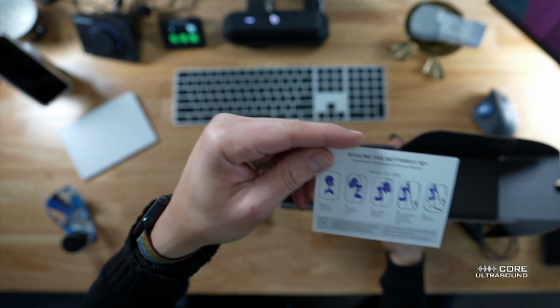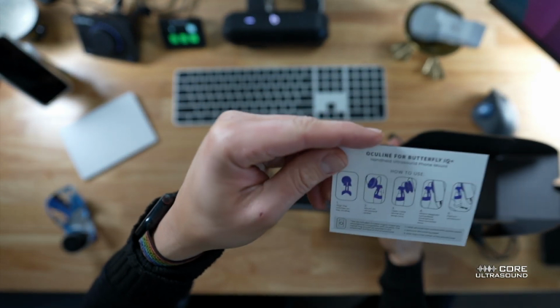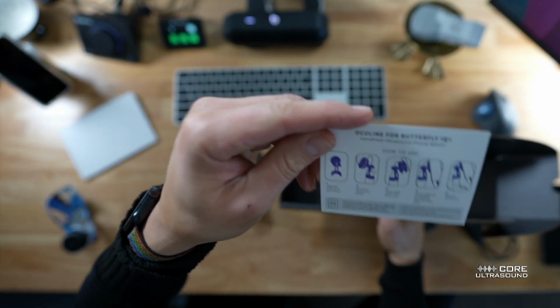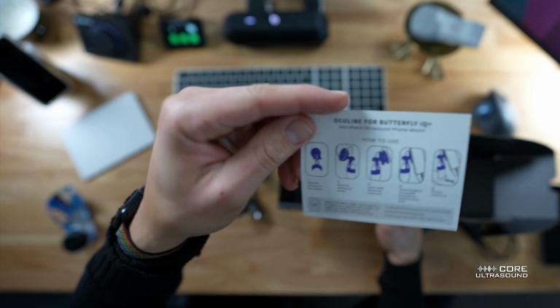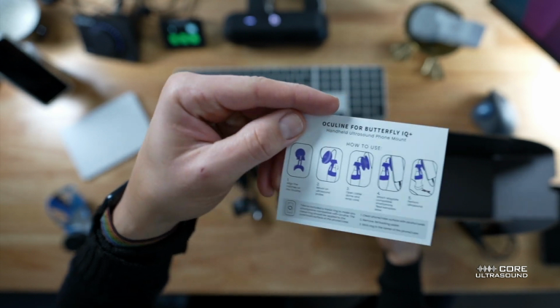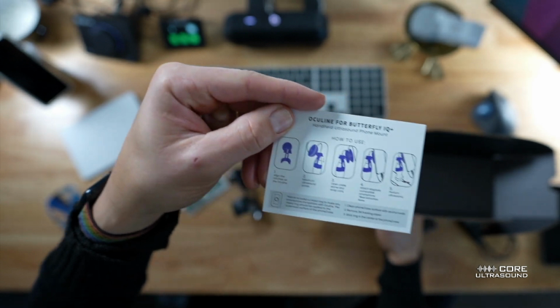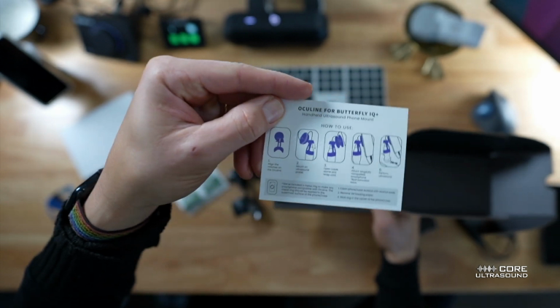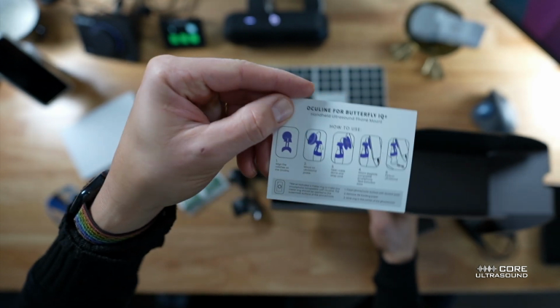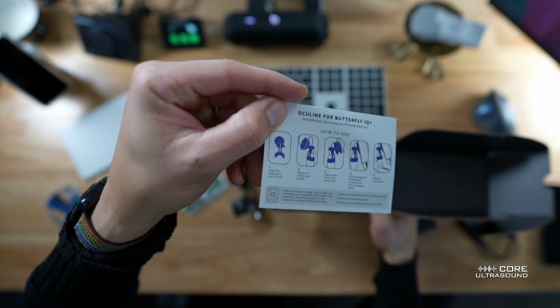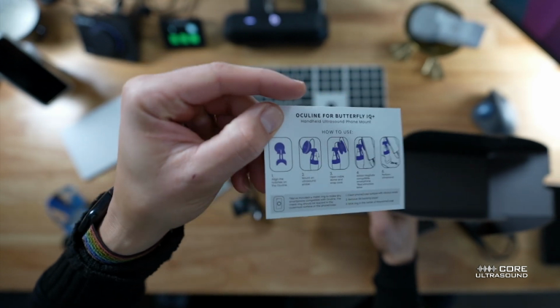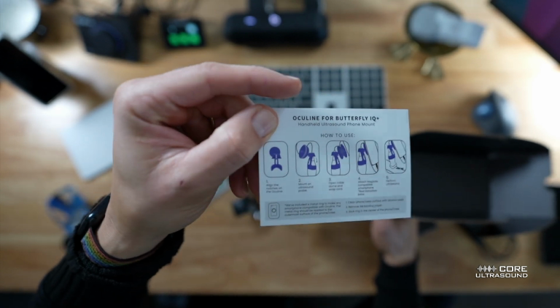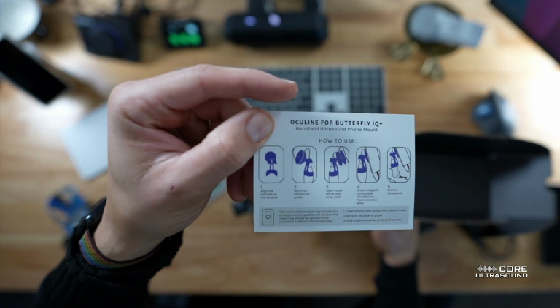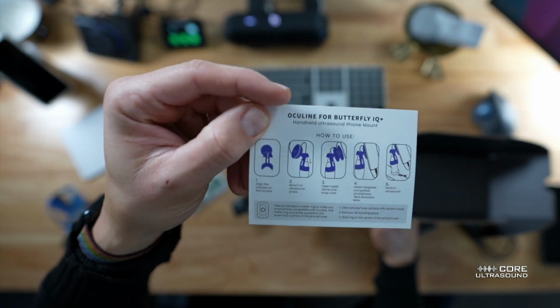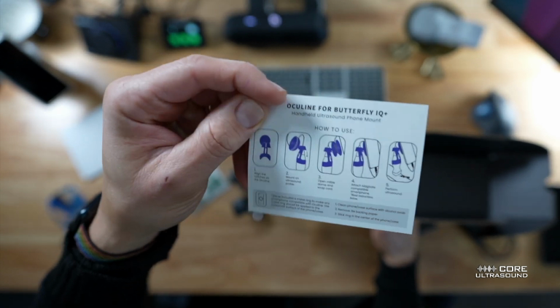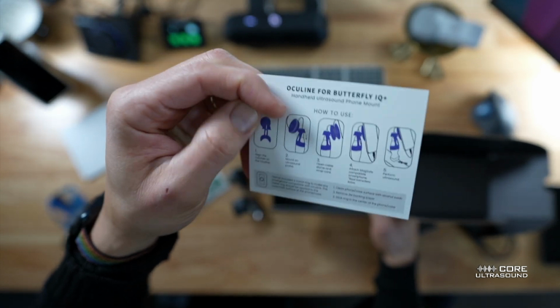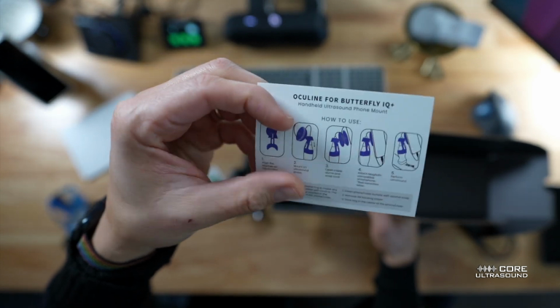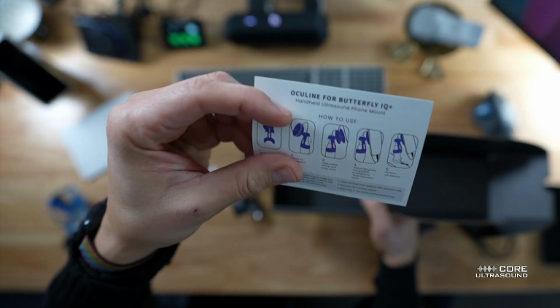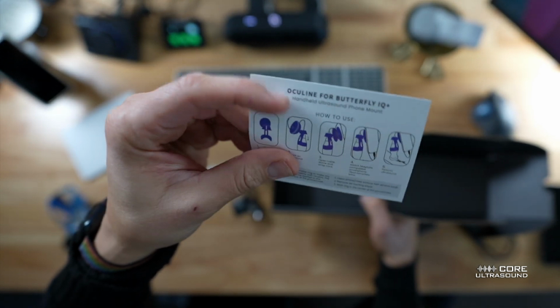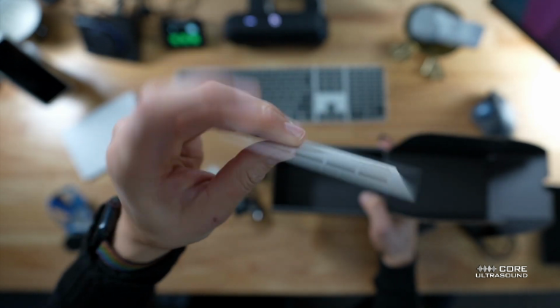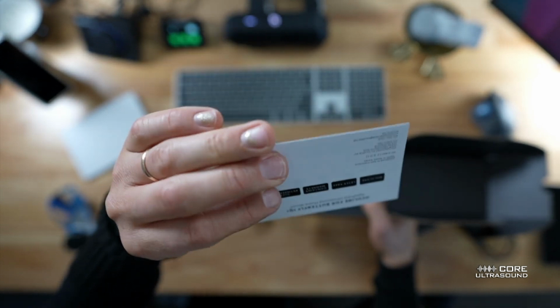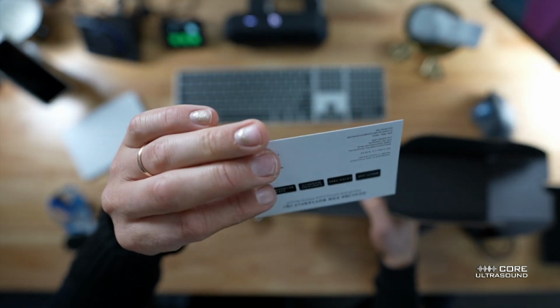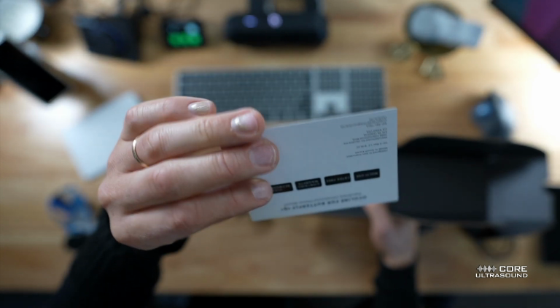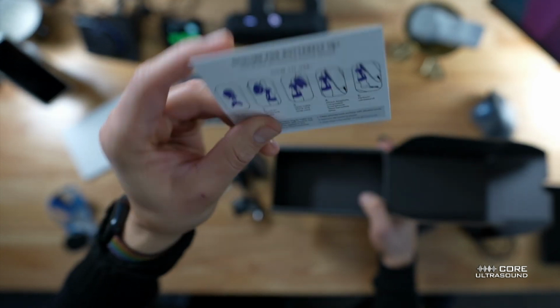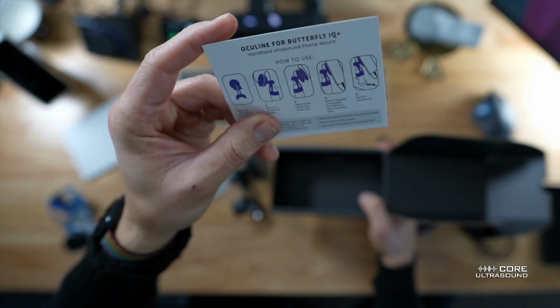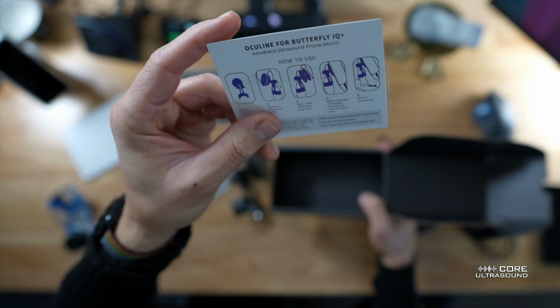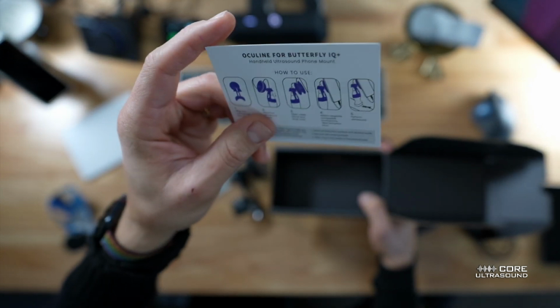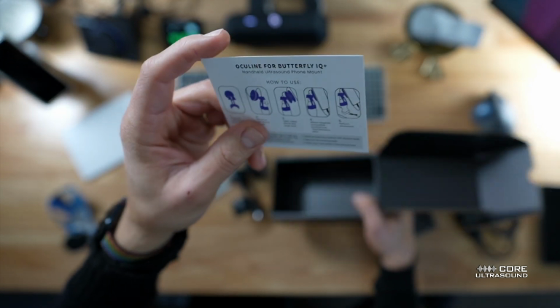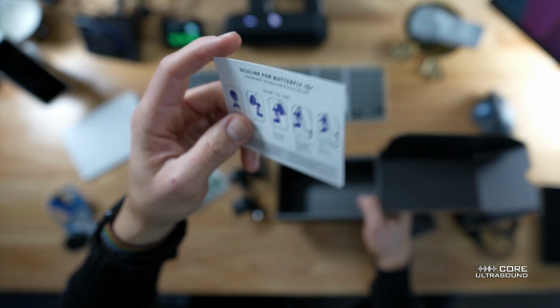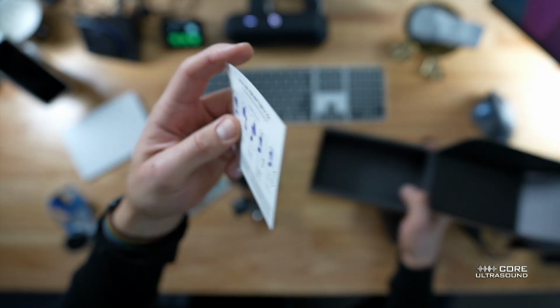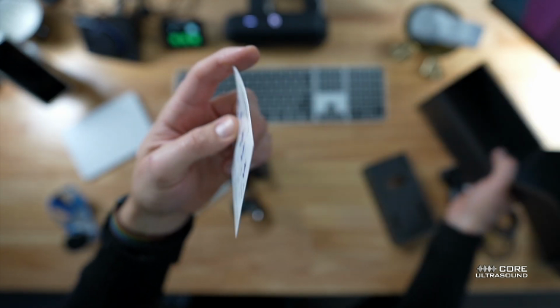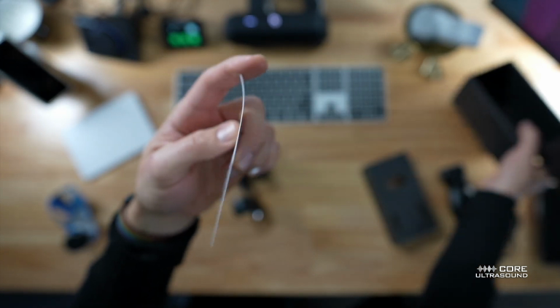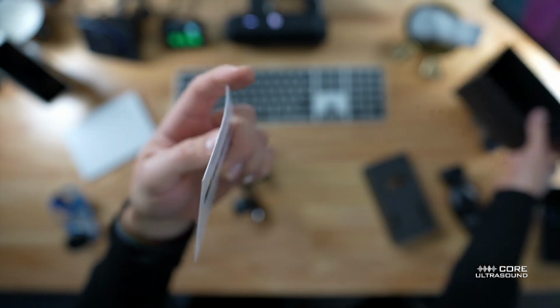Just in case you didn't watch this tutorial, there is a little card that tells you how to use it.